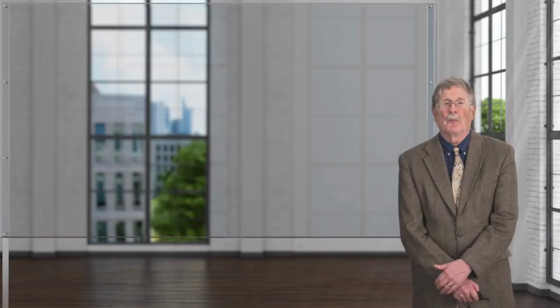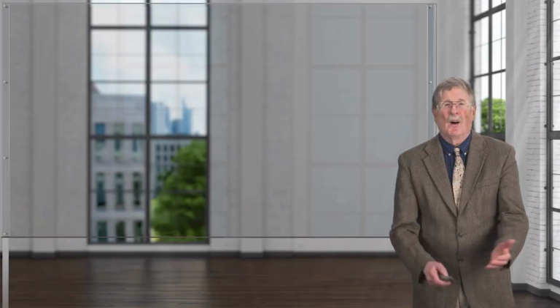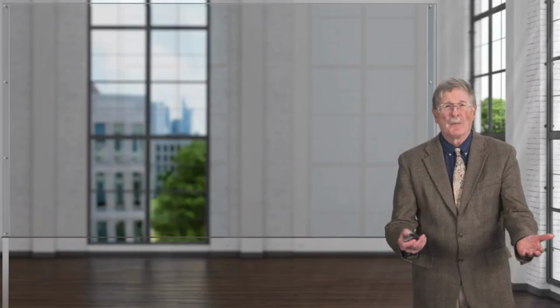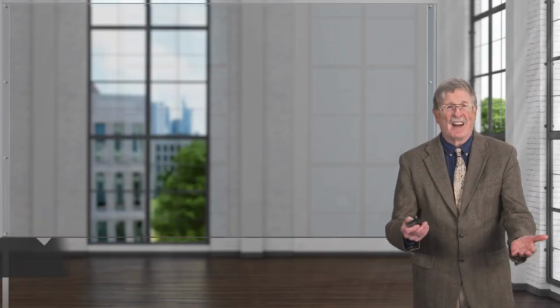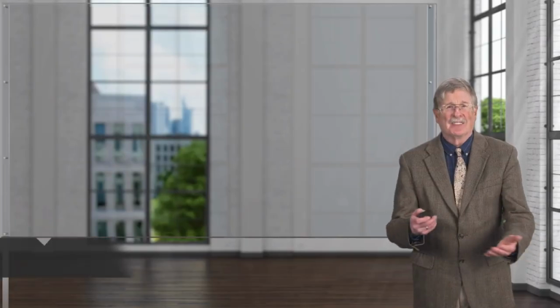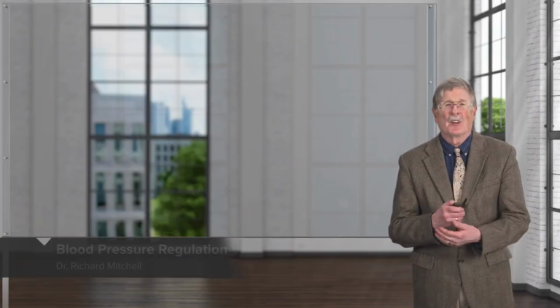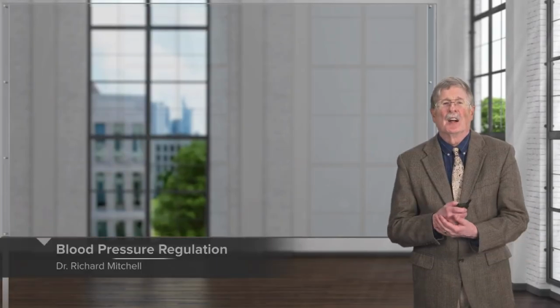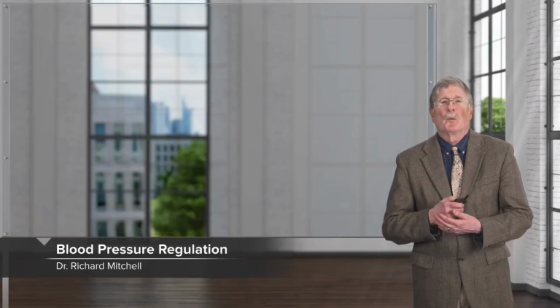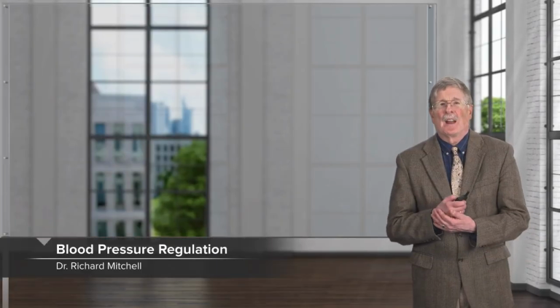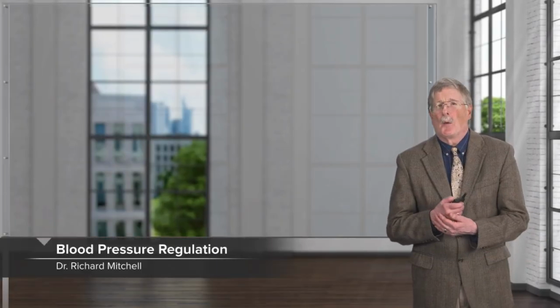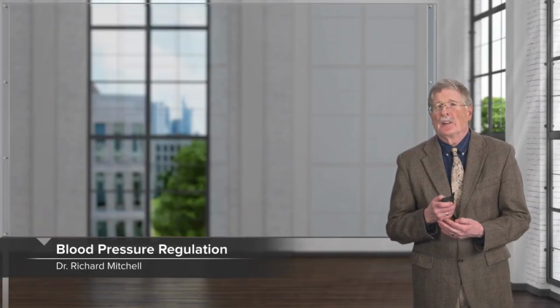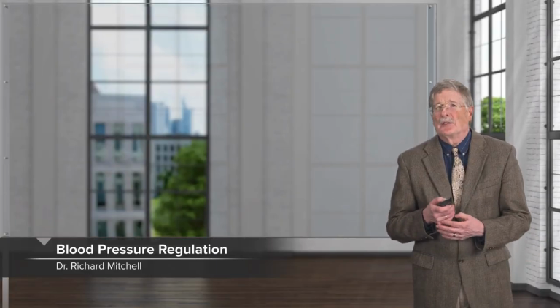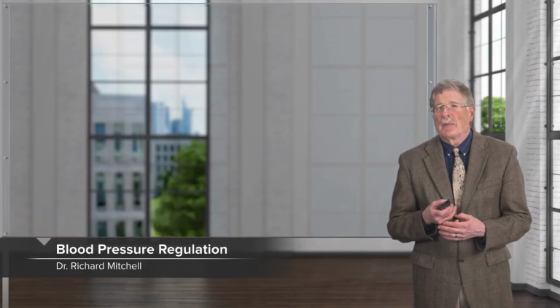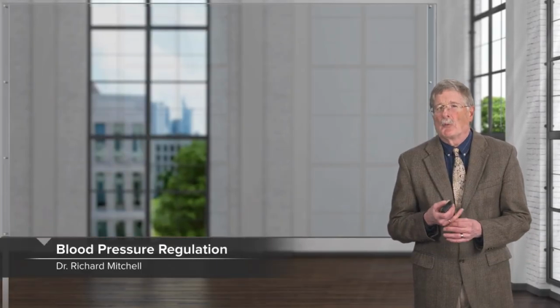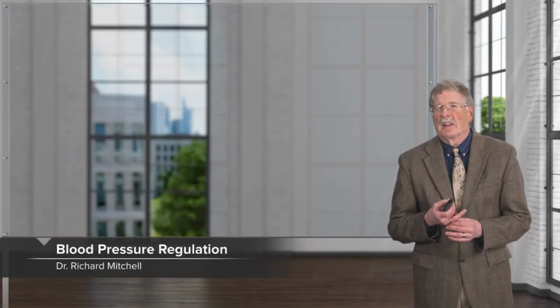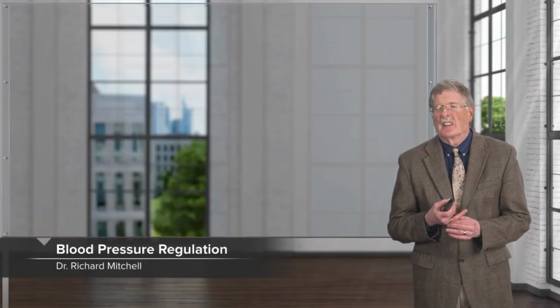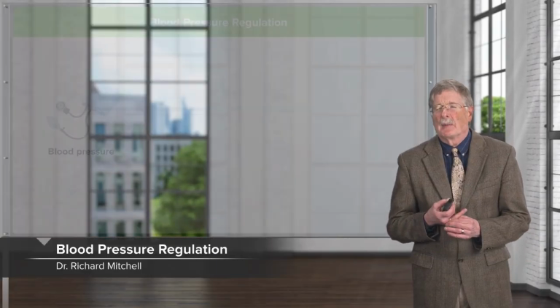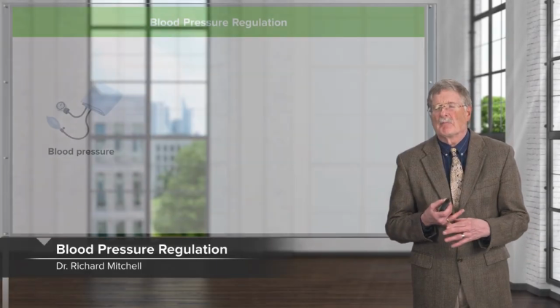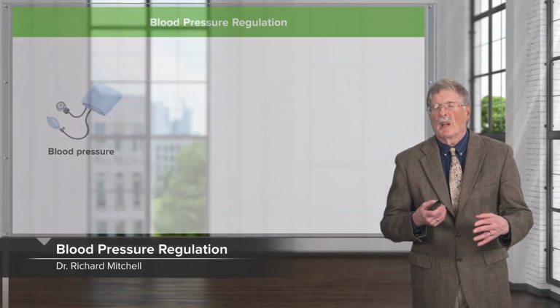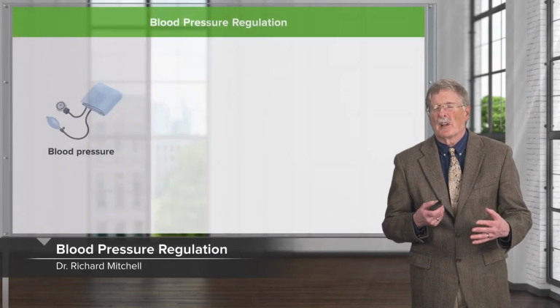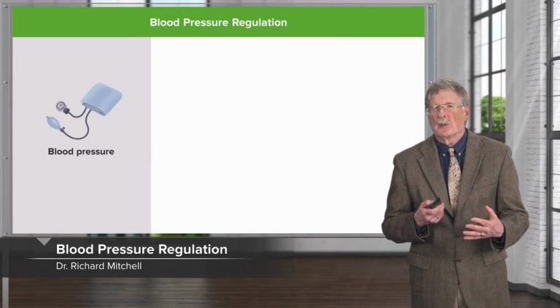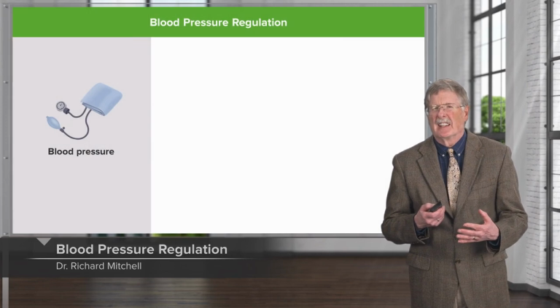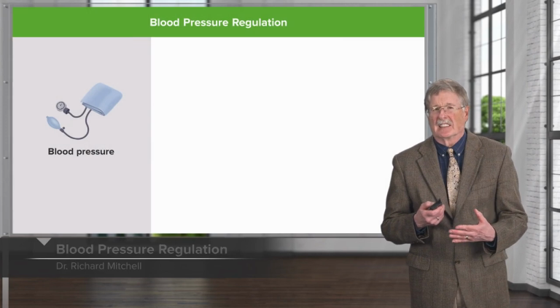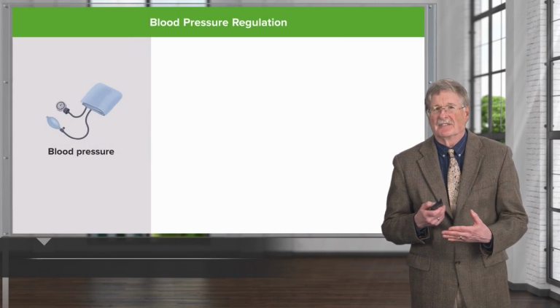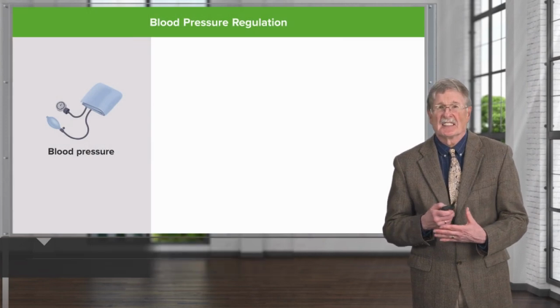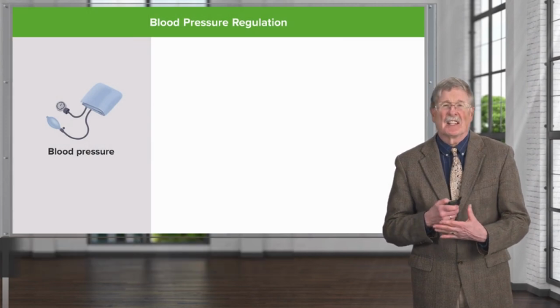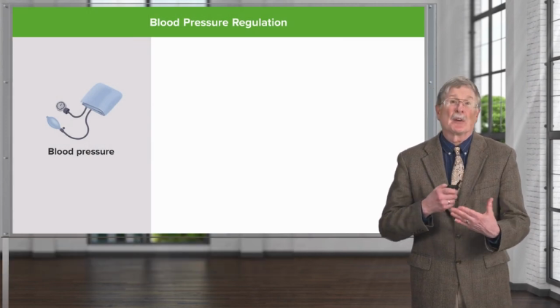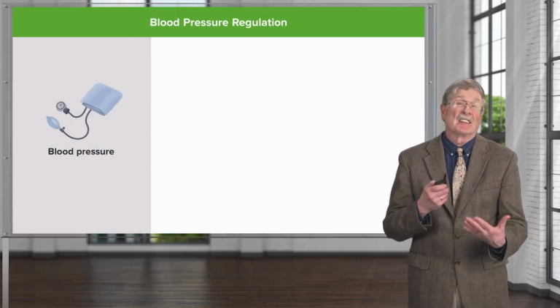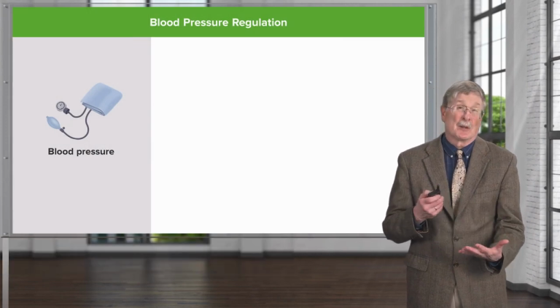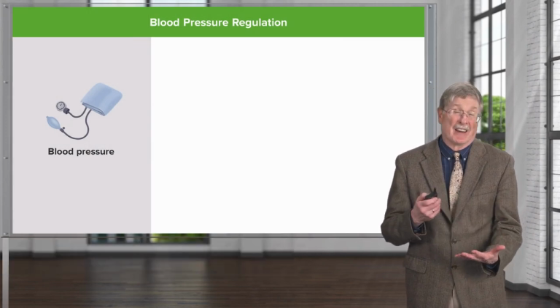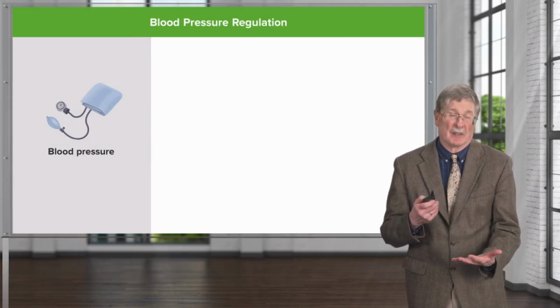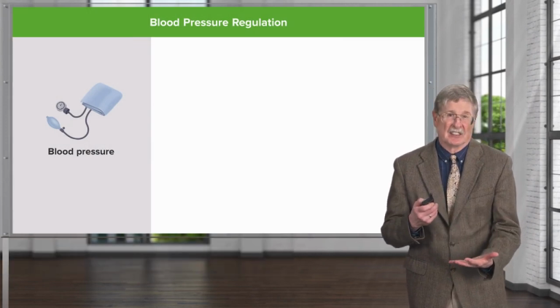Welcome back. Now we're going to do something that will be a little bit blood pressure raising — that is to say, we're going to talk about hypertension.